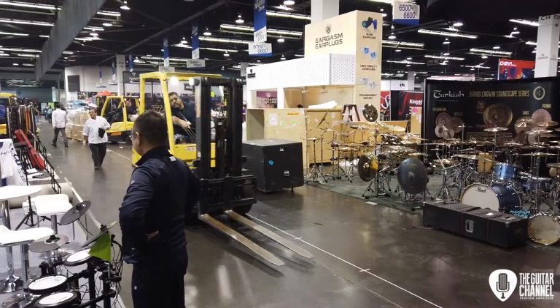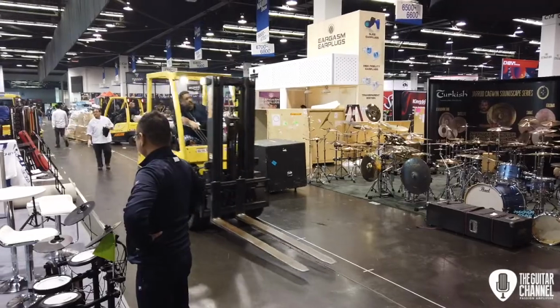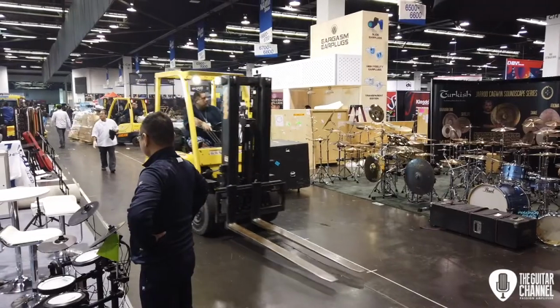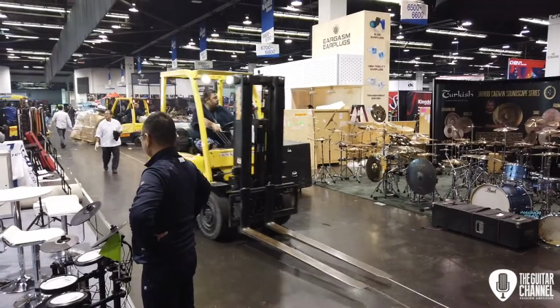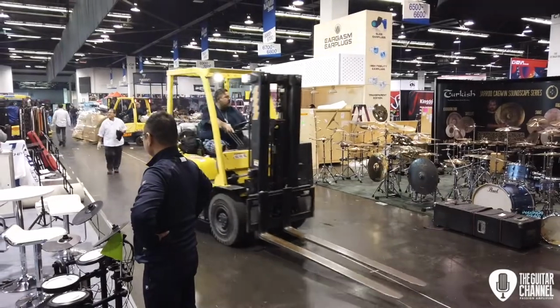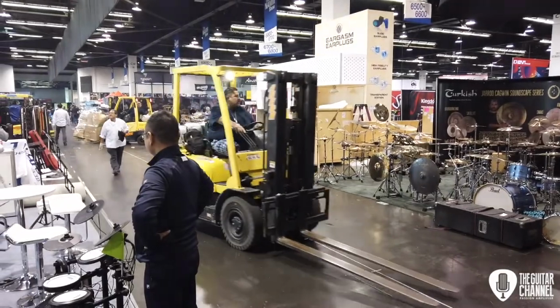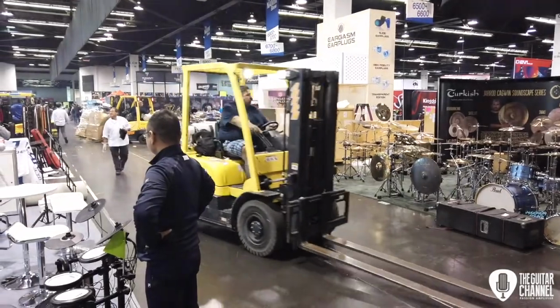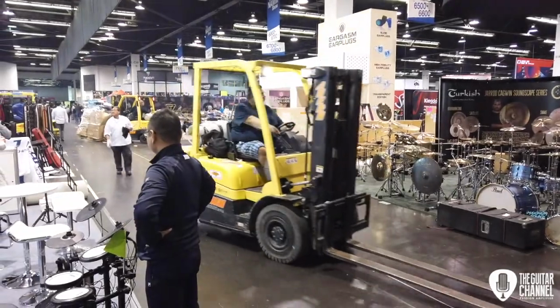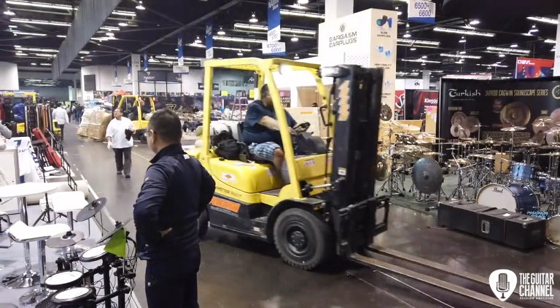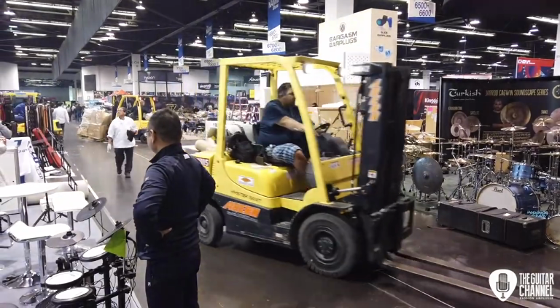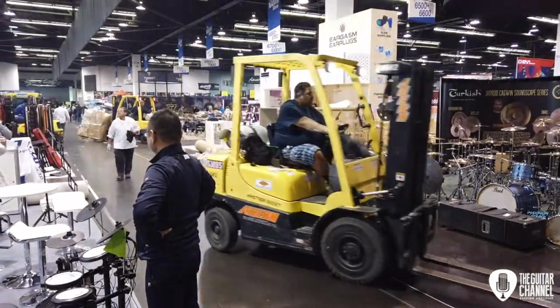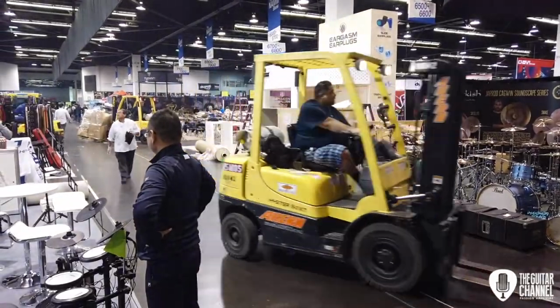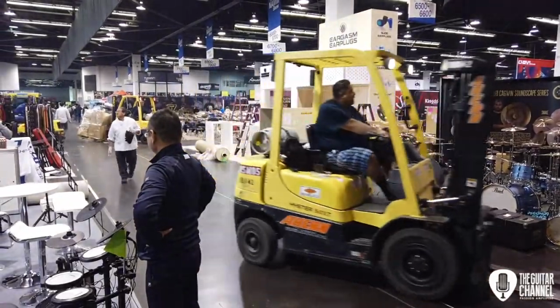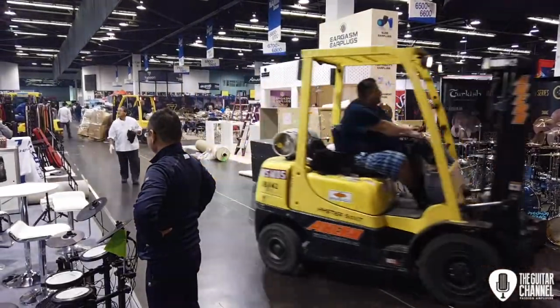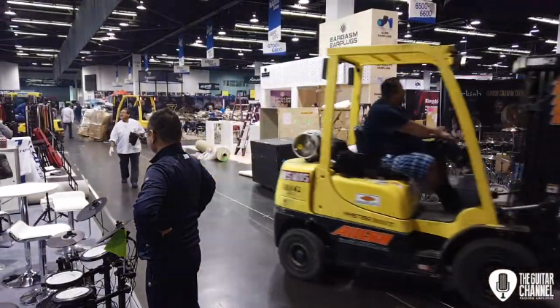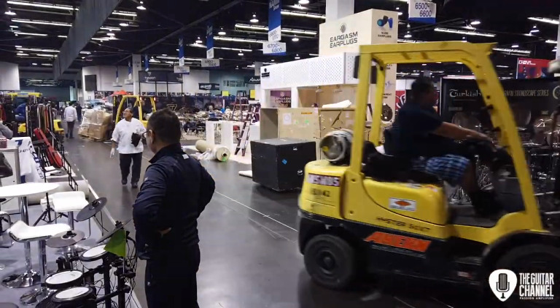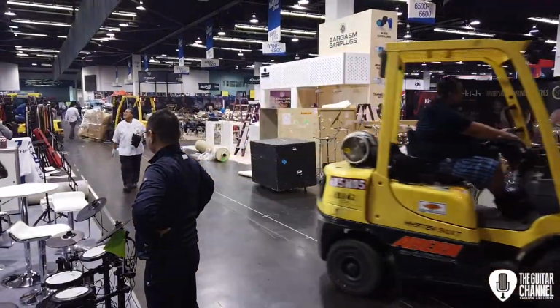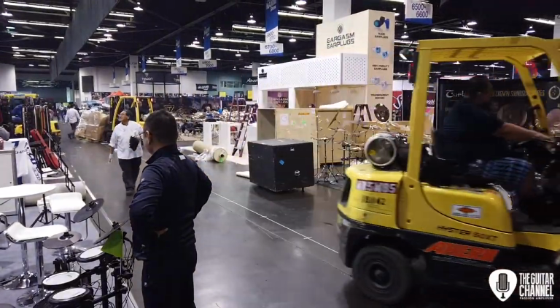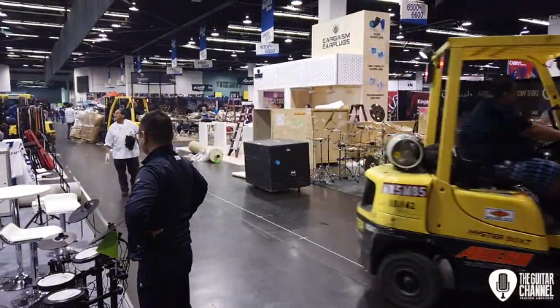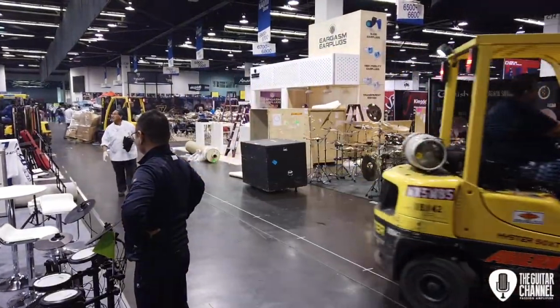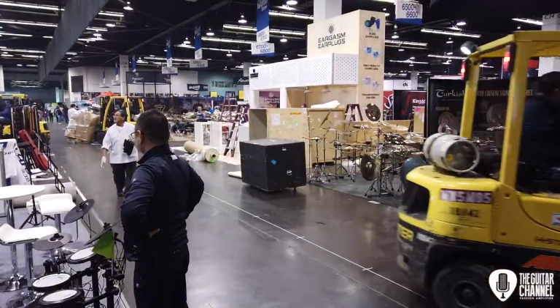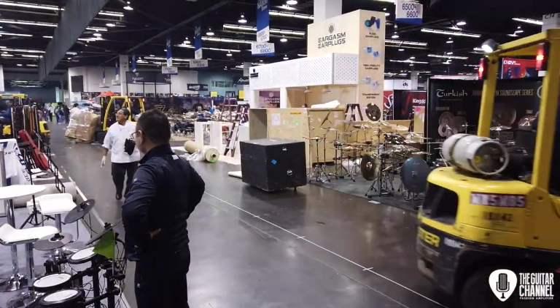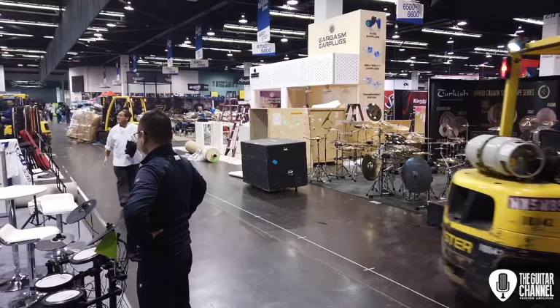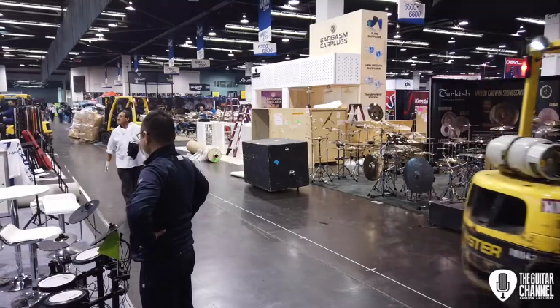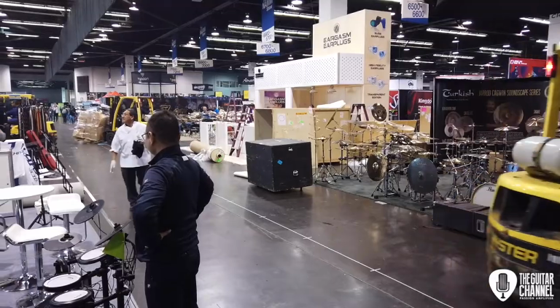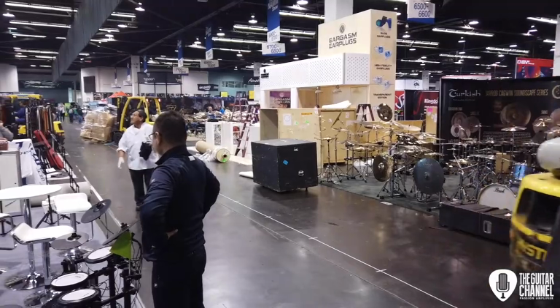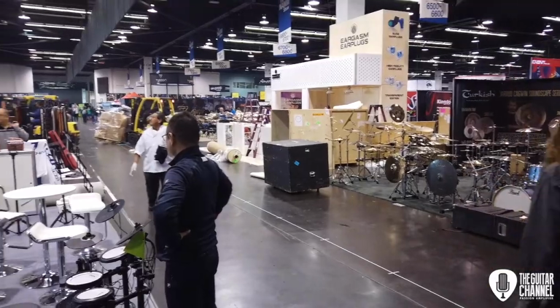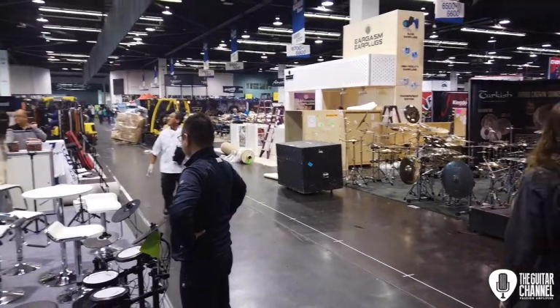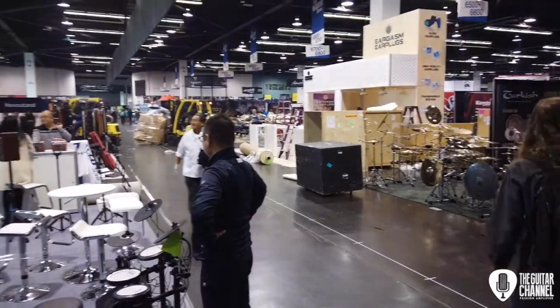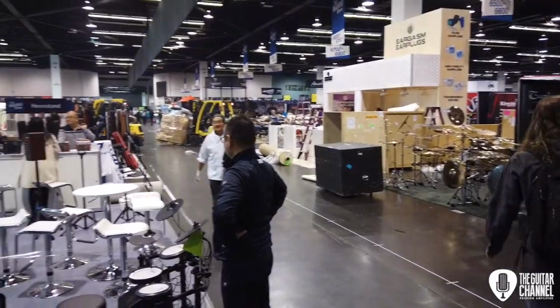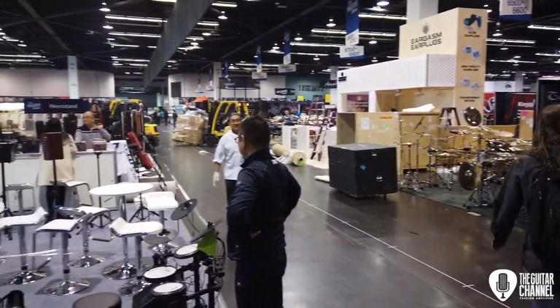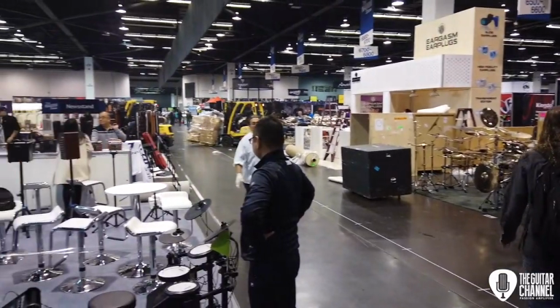Et carrément presque des embouteillages avec le gerbeur de palette là.